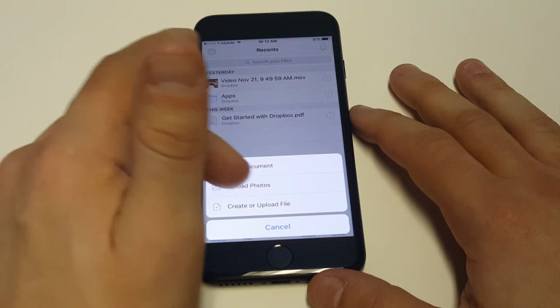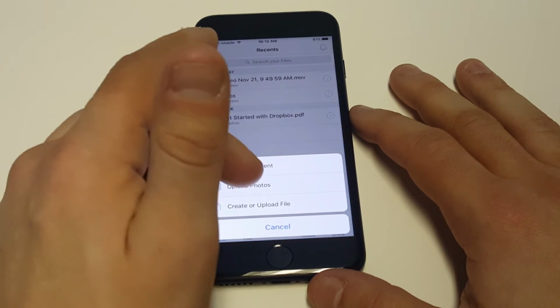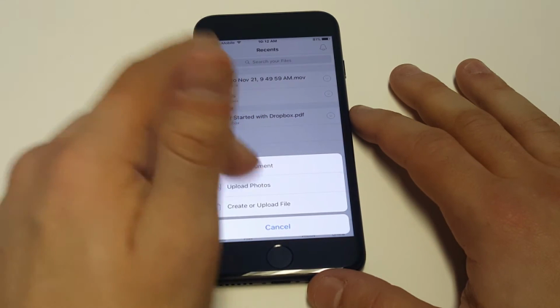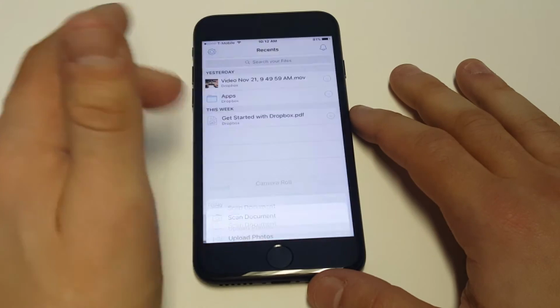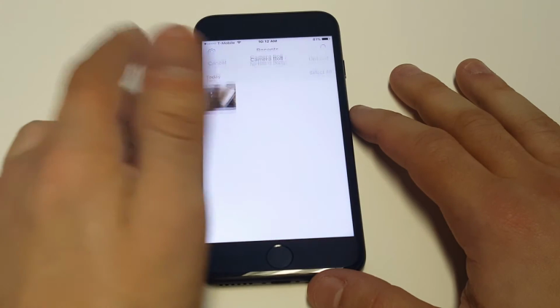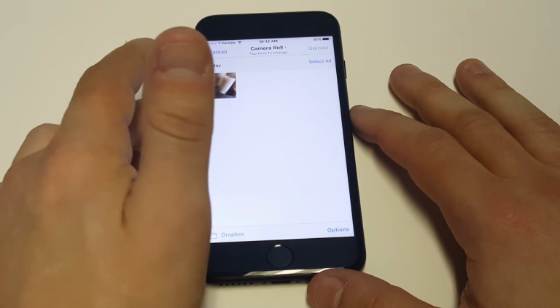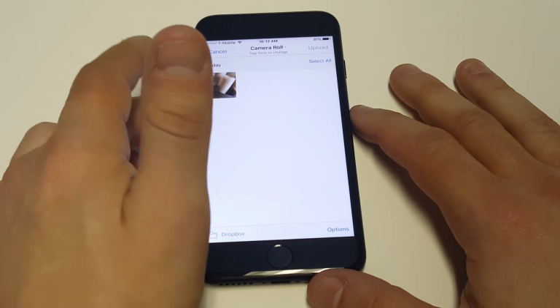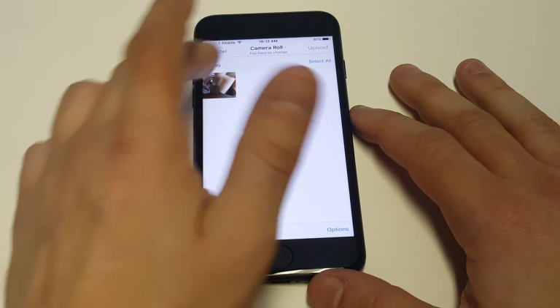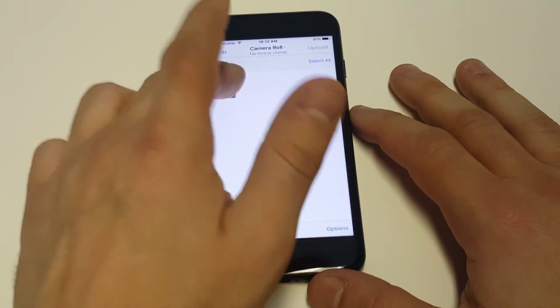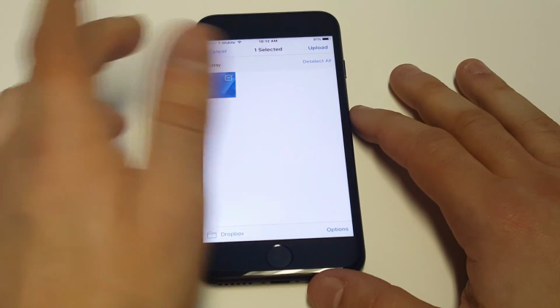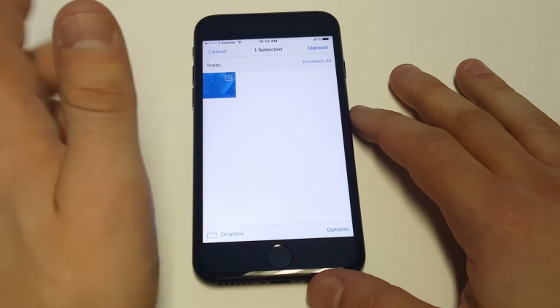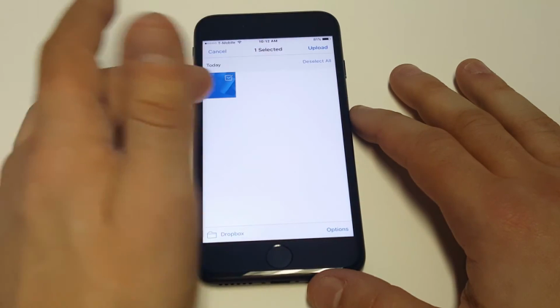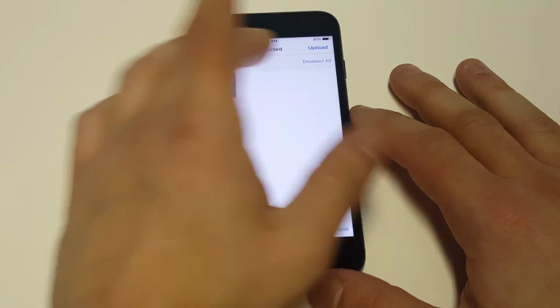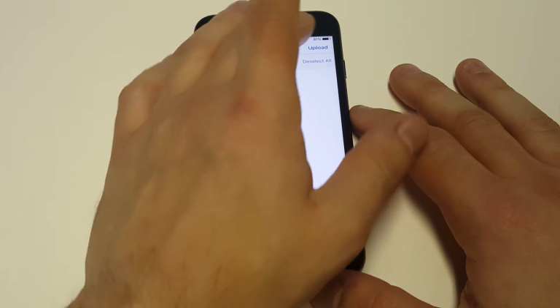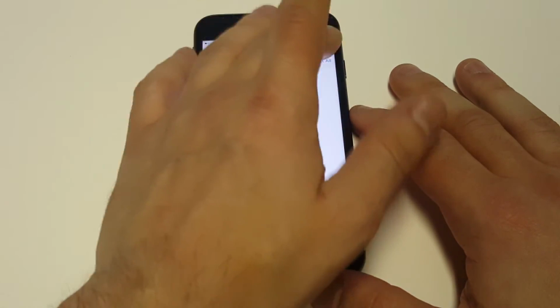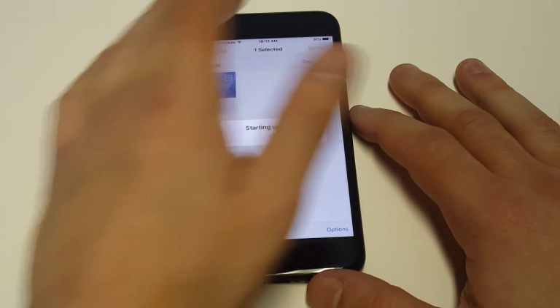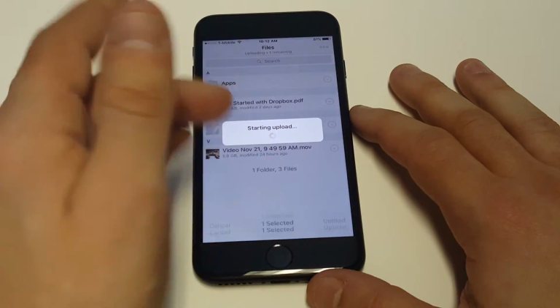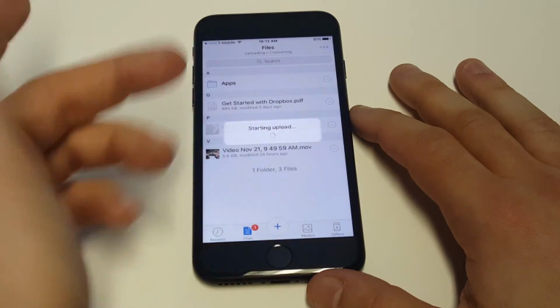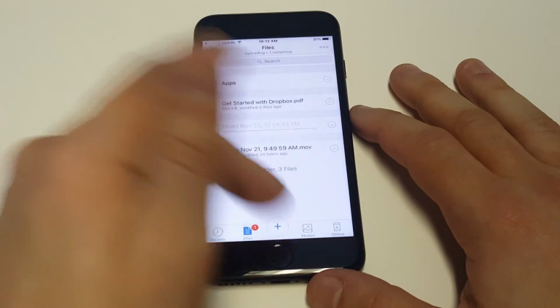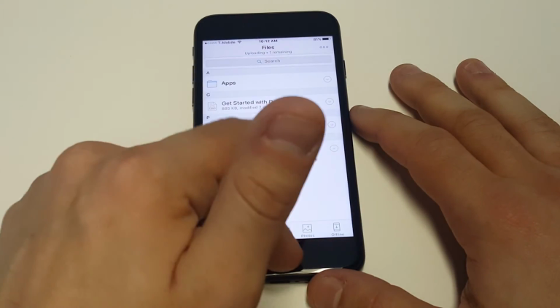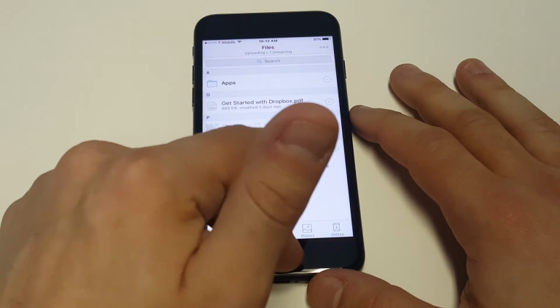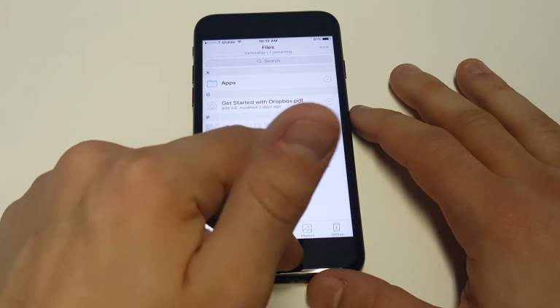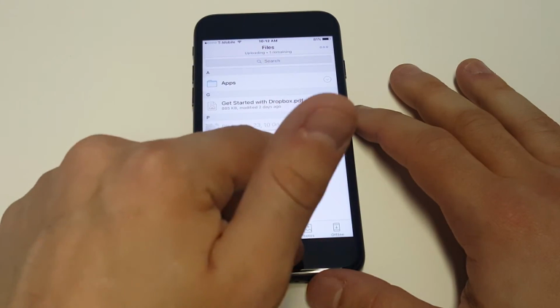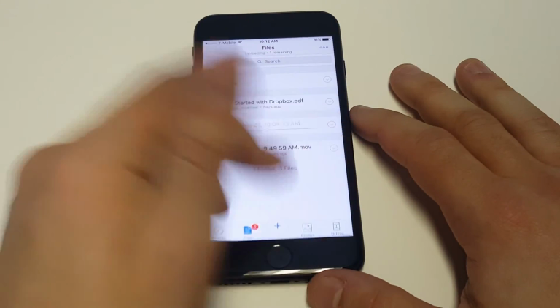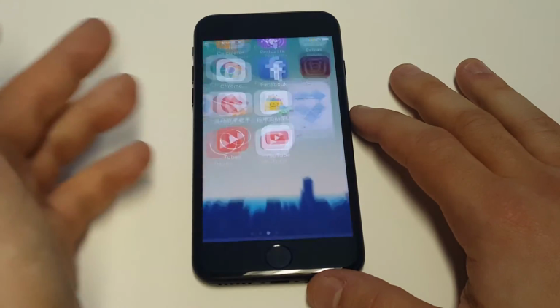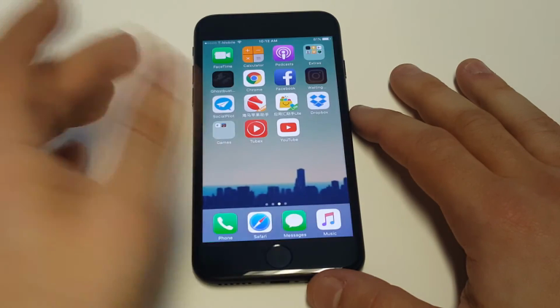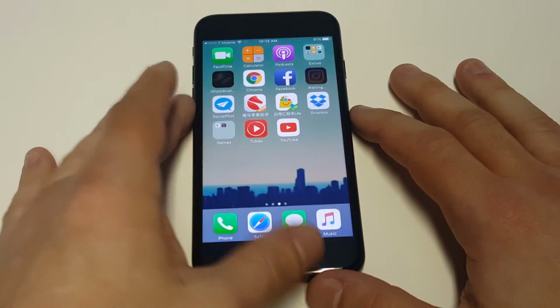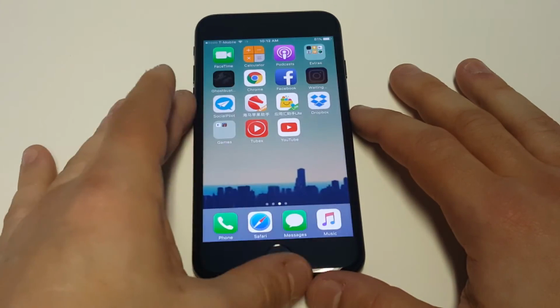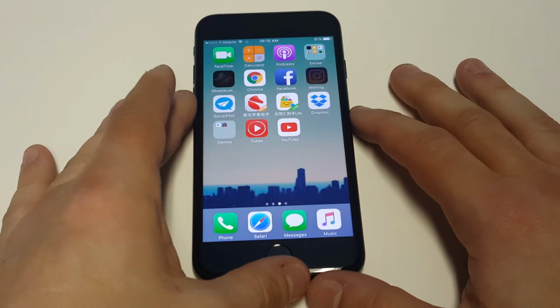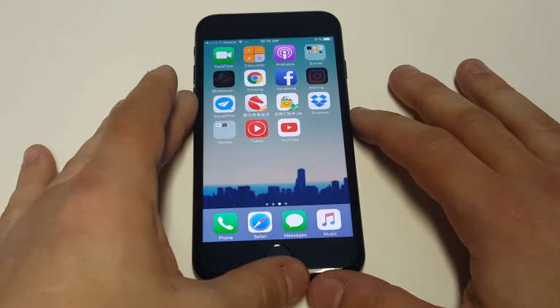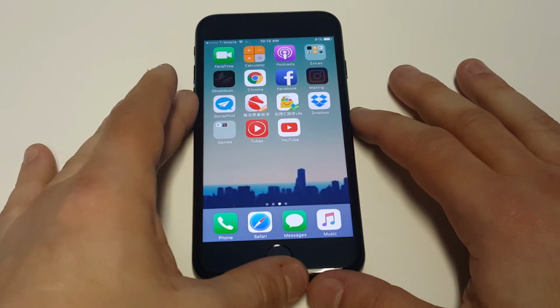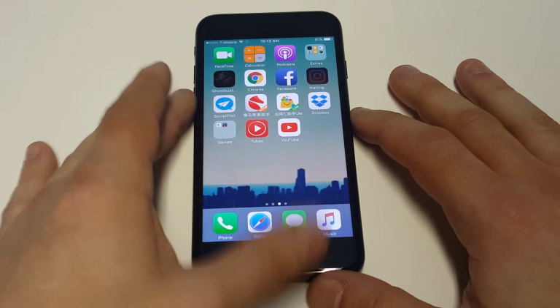So if you have photos or videos, you just click upload and then it'll start to upload to Dropbox.